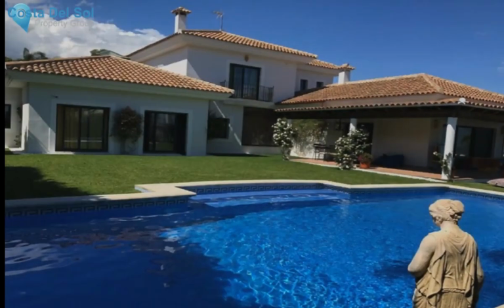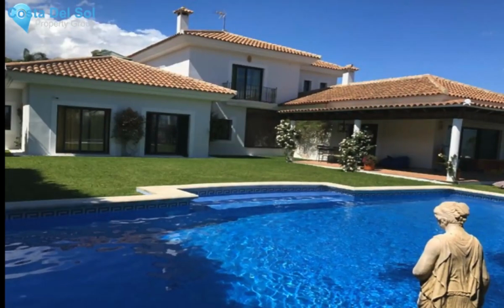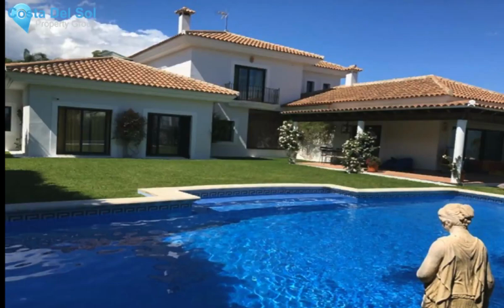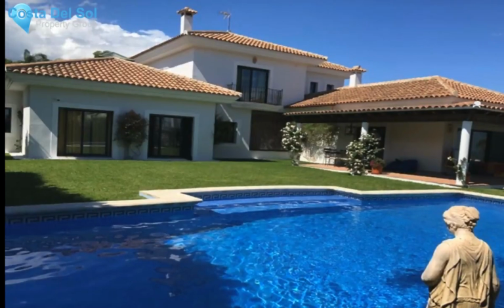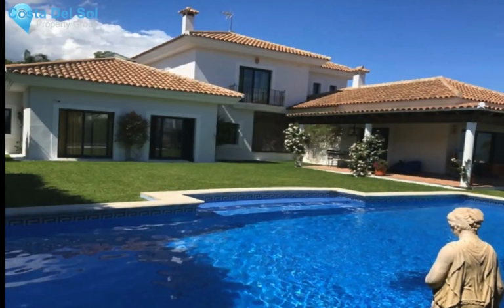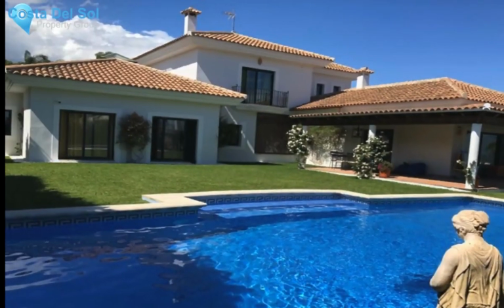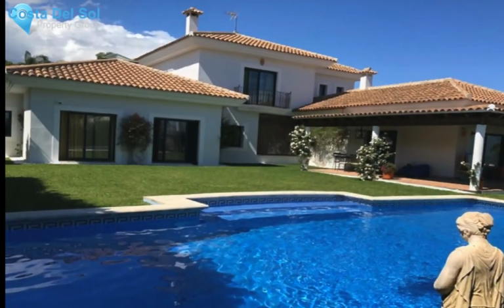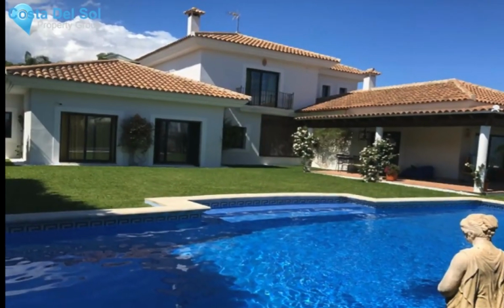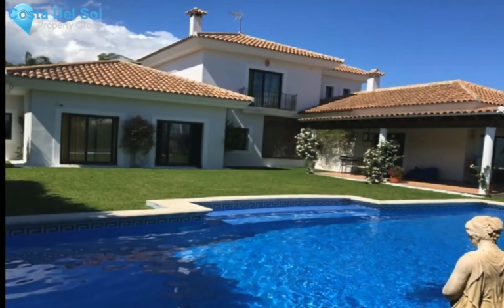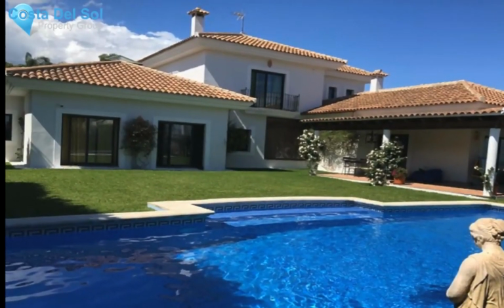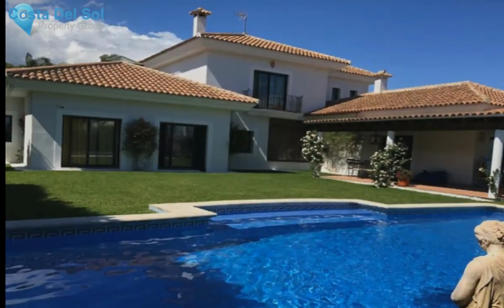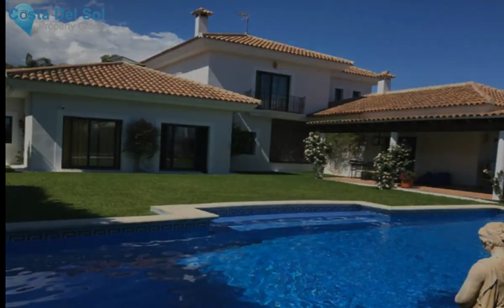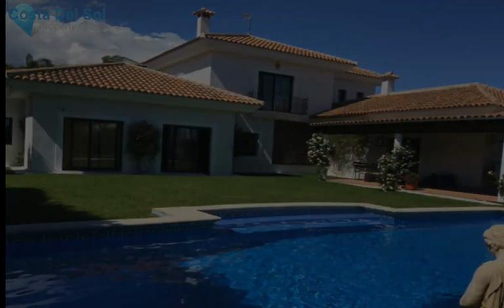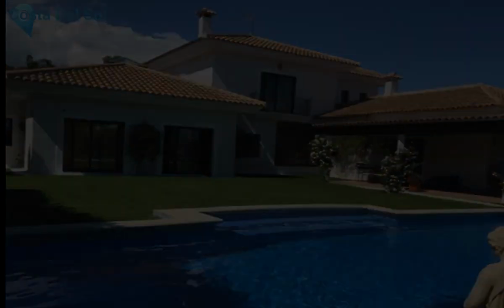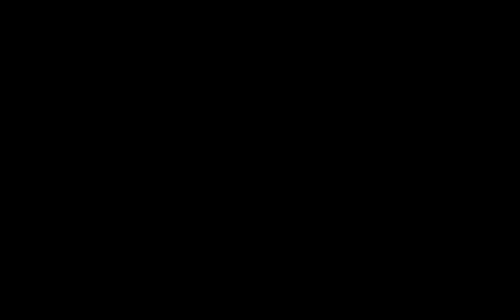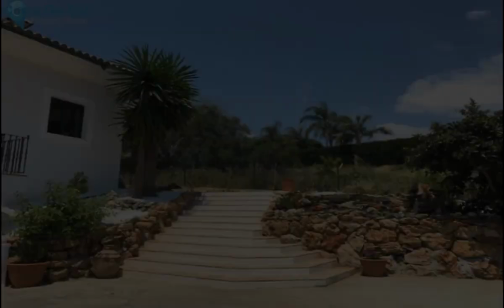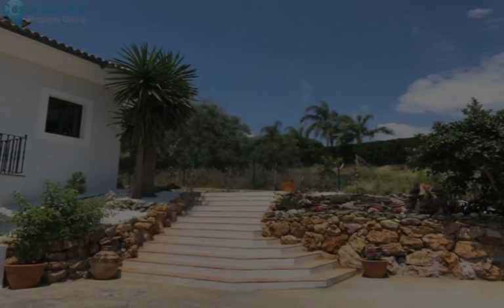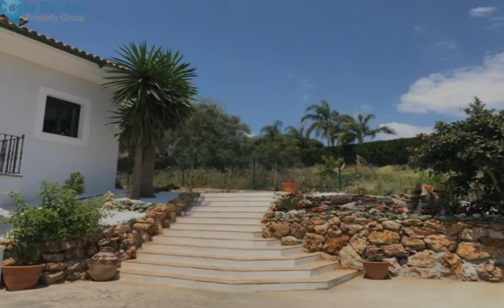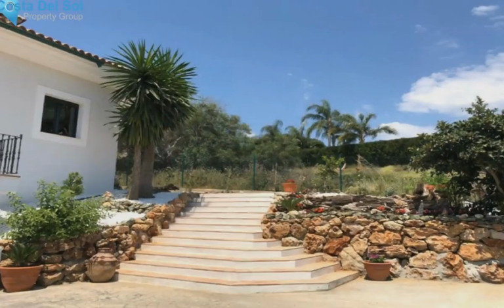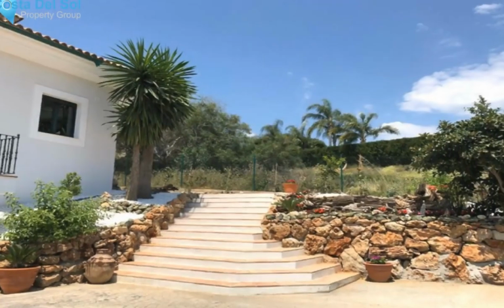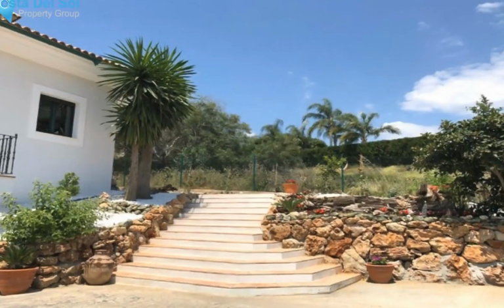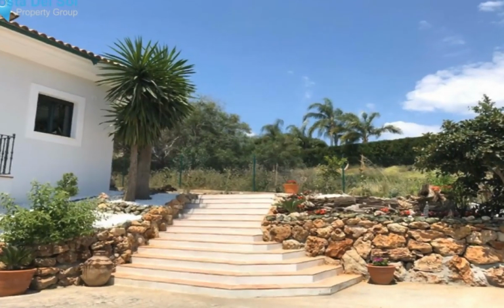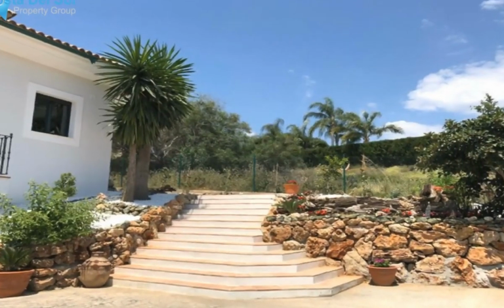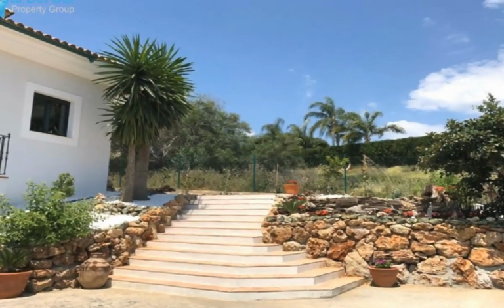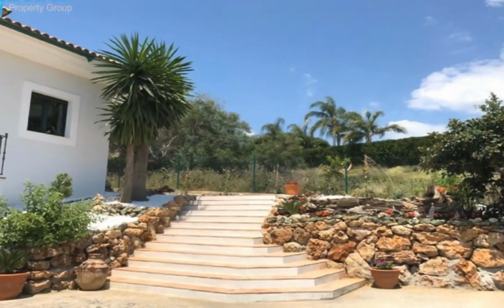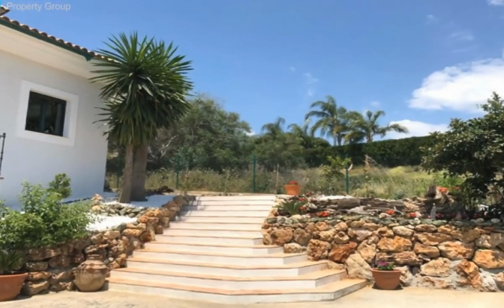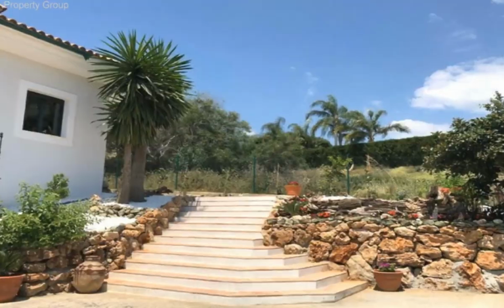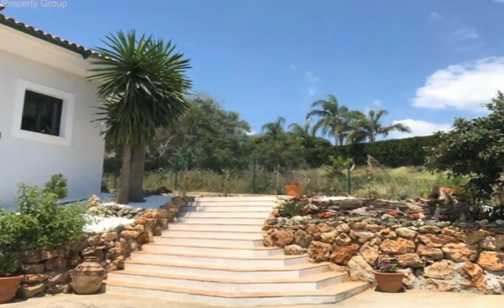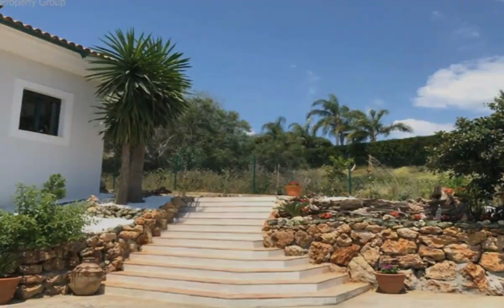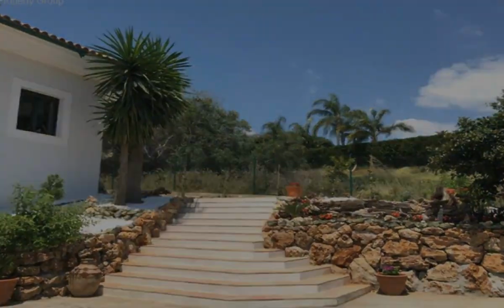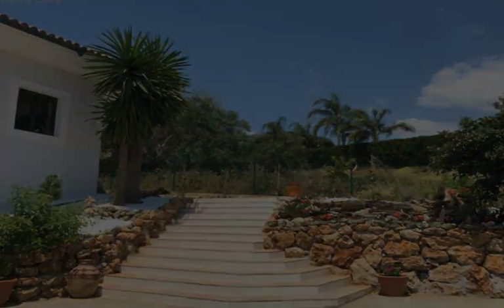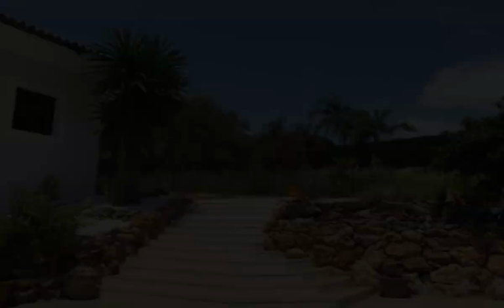Rusted-style villa with modern finishes in Los Flamingos Golf Resort, near the Hotel Villa Padierna, Marbella.